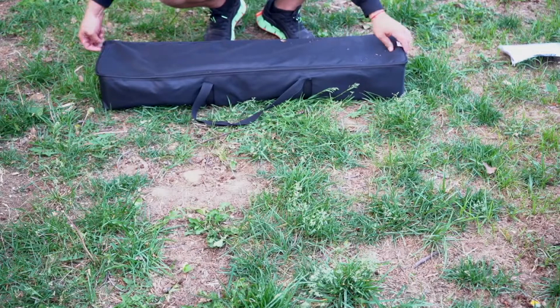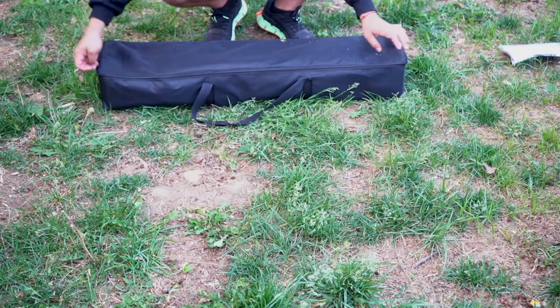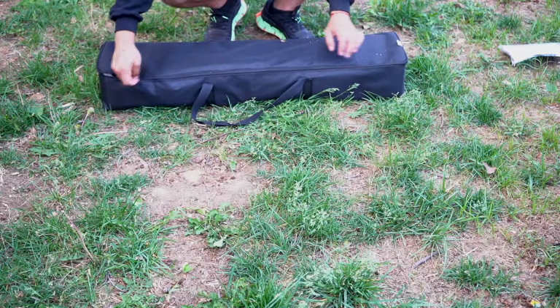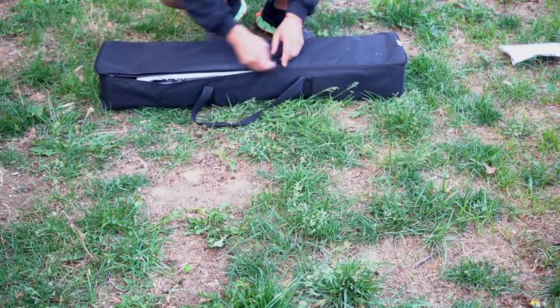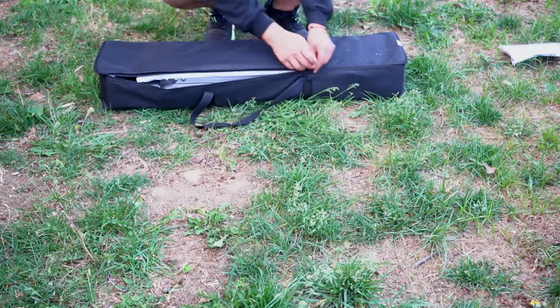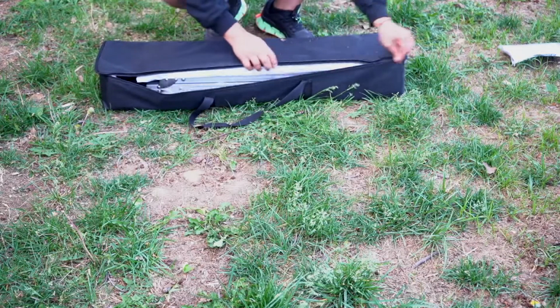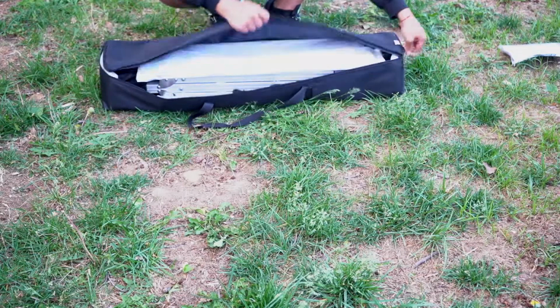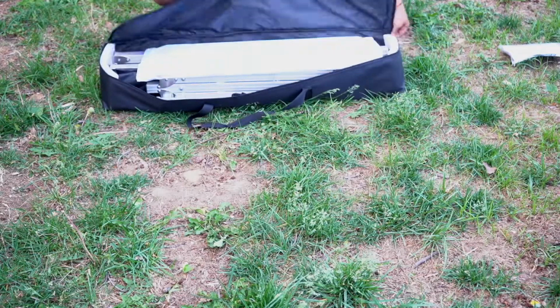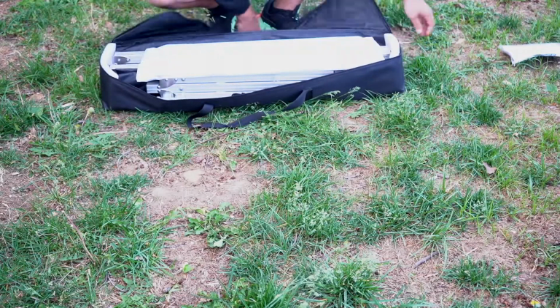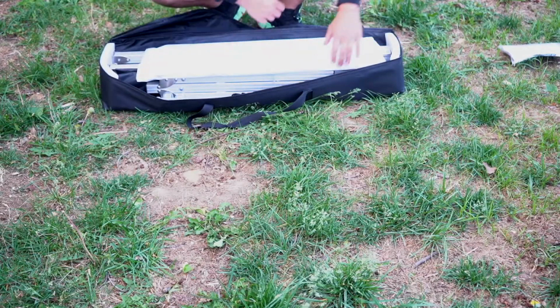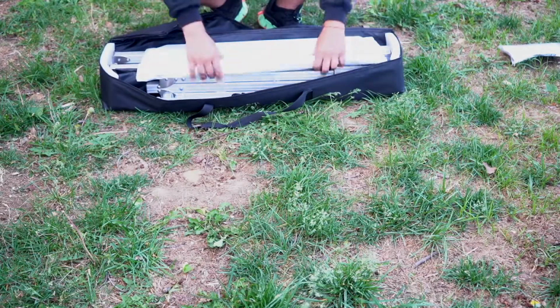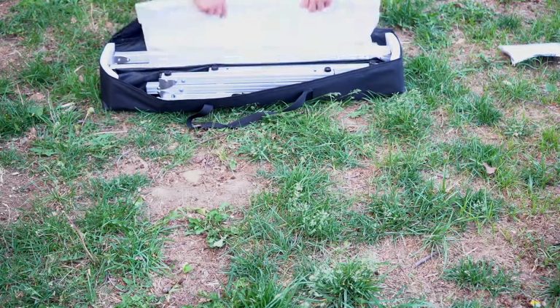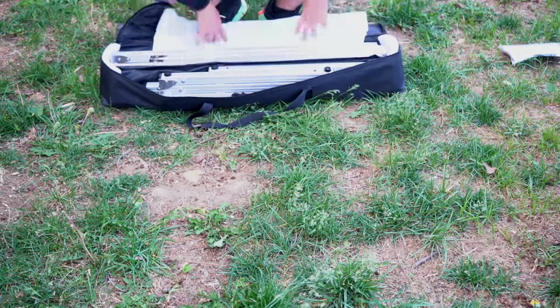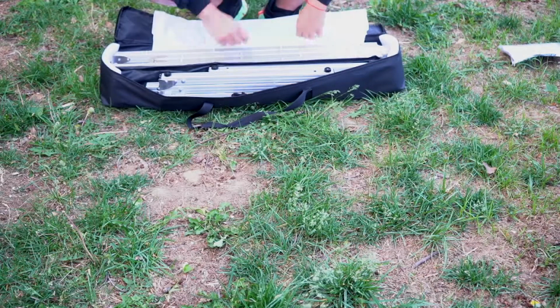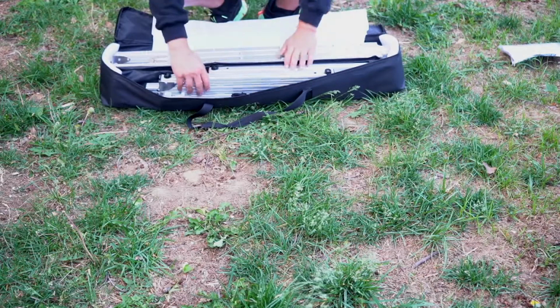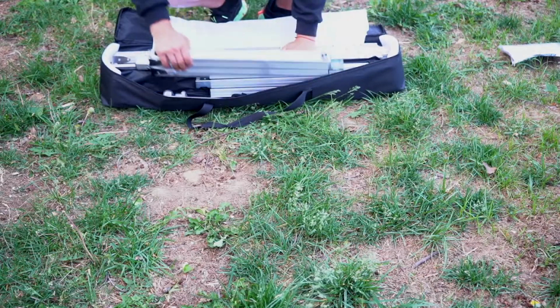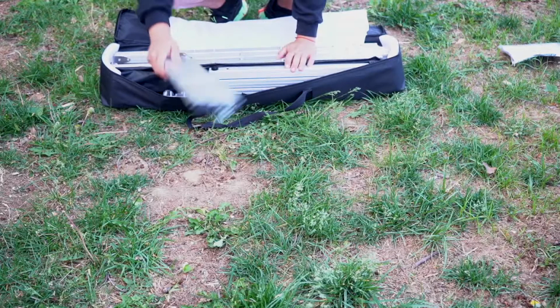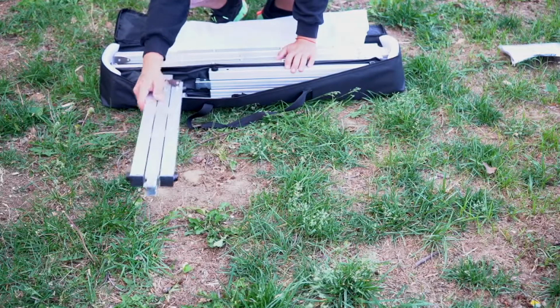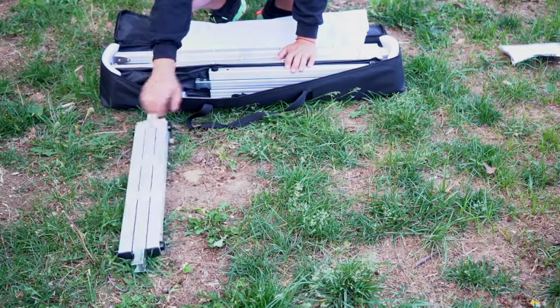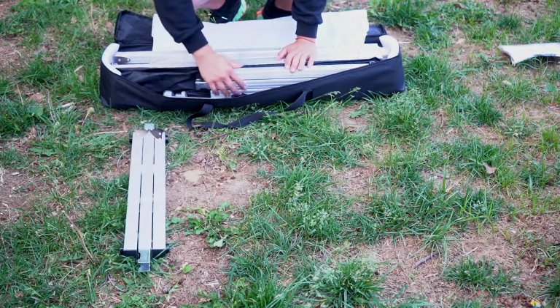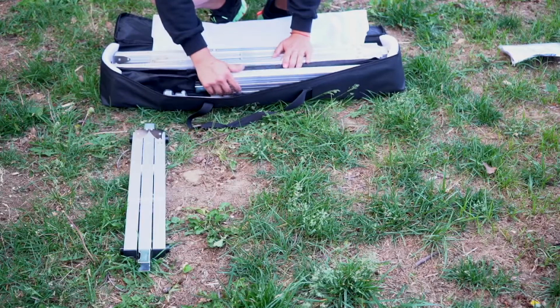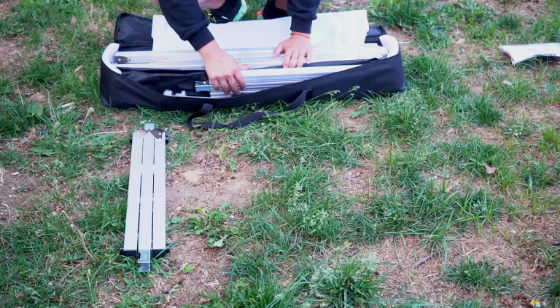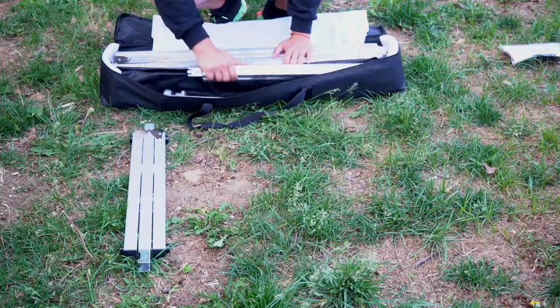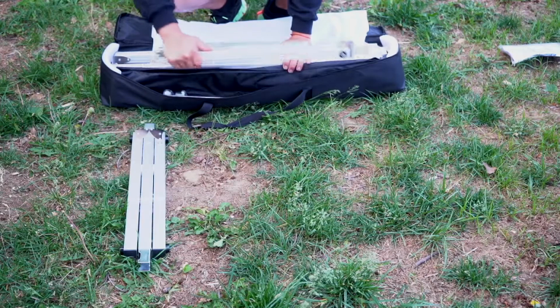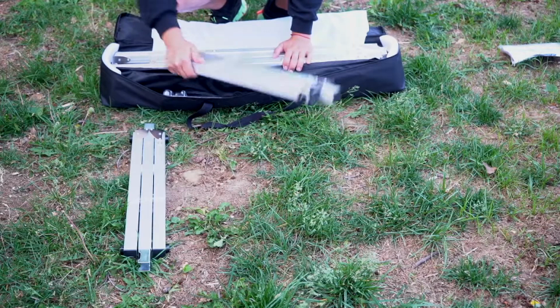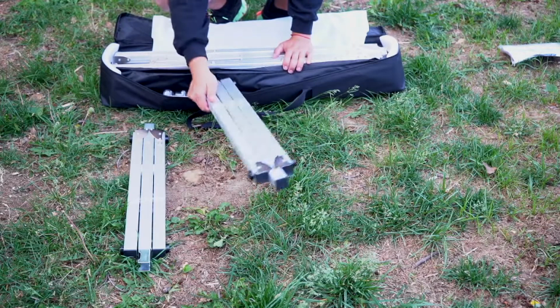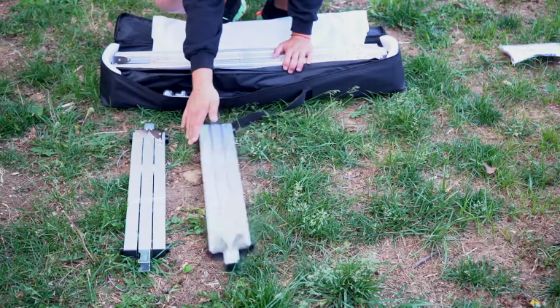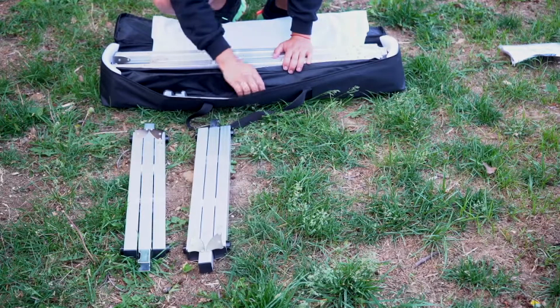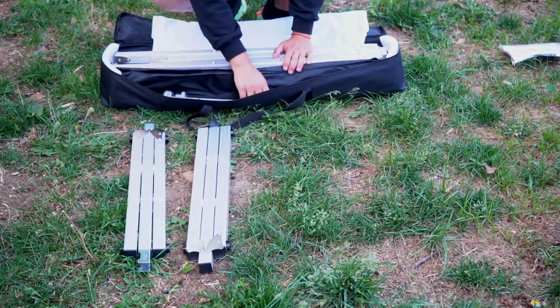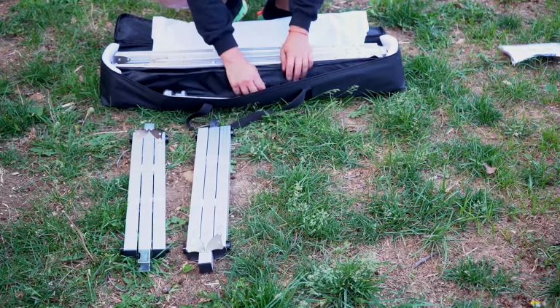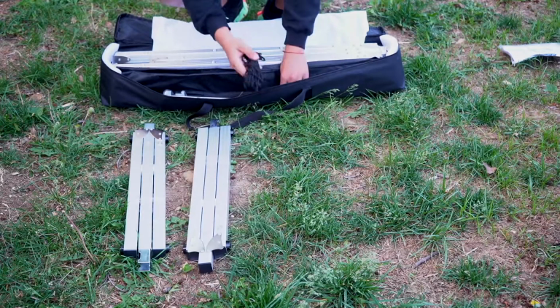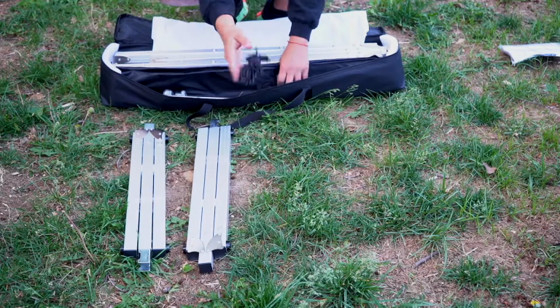This unit doesn't require tools, which makes it super easy and quick to install.